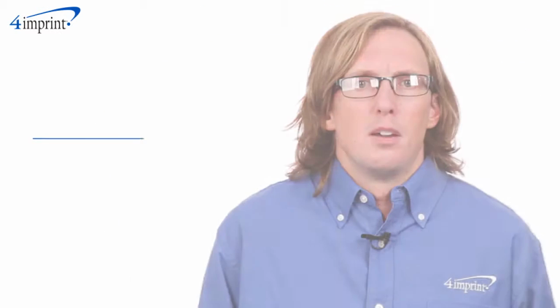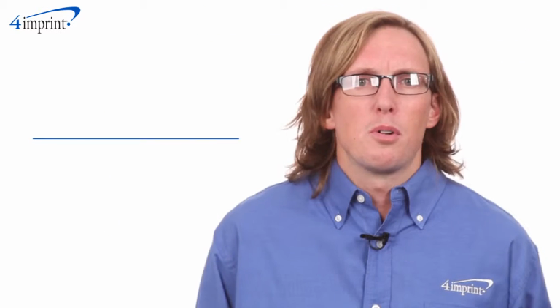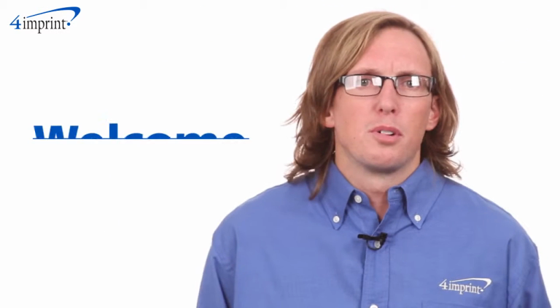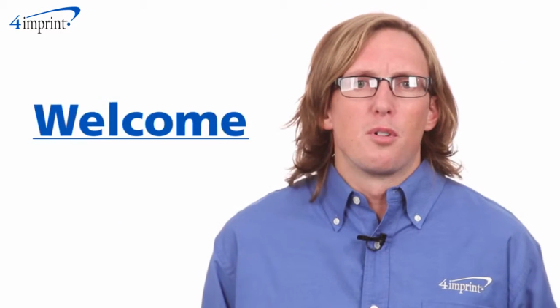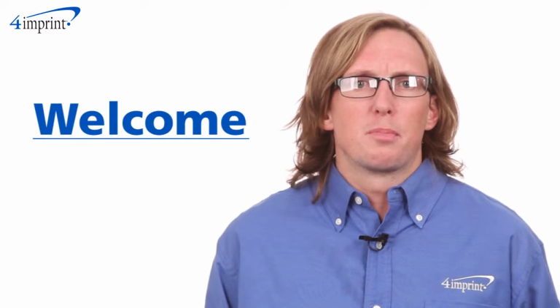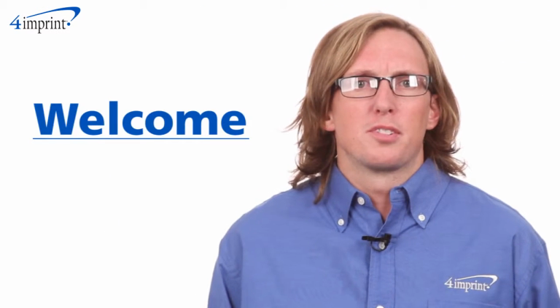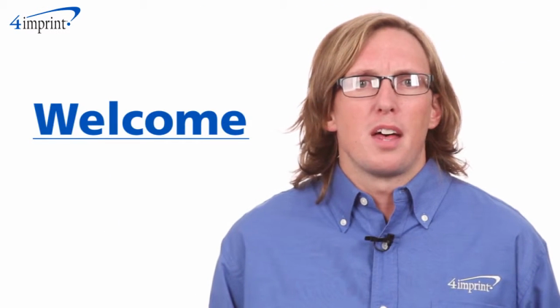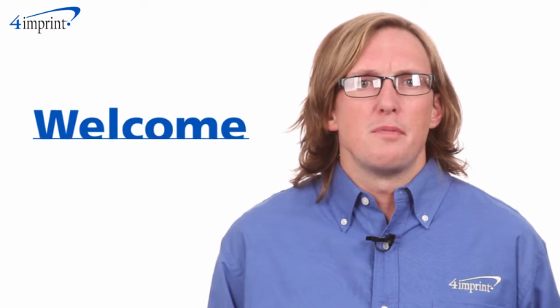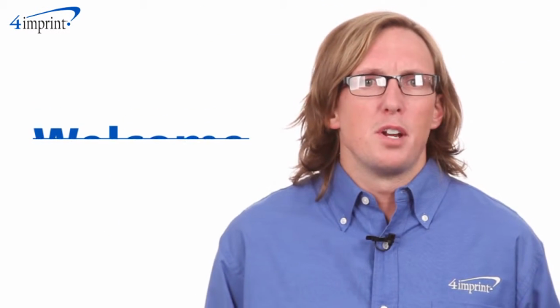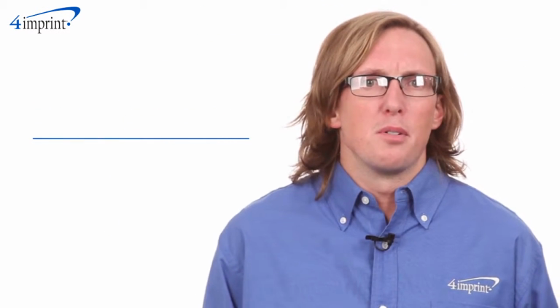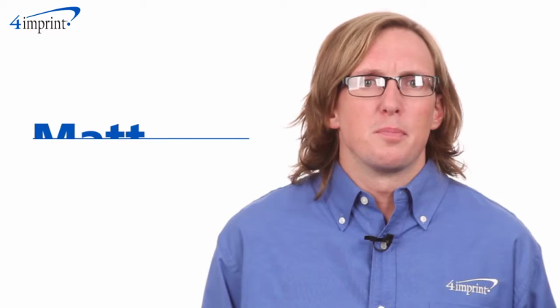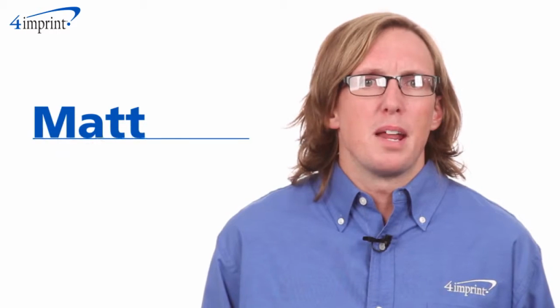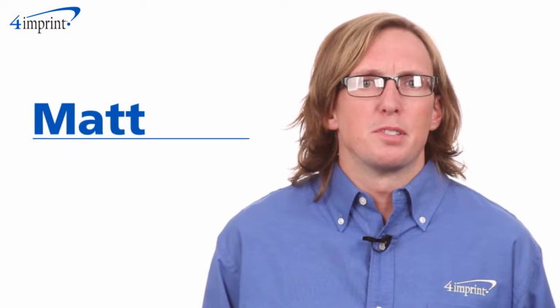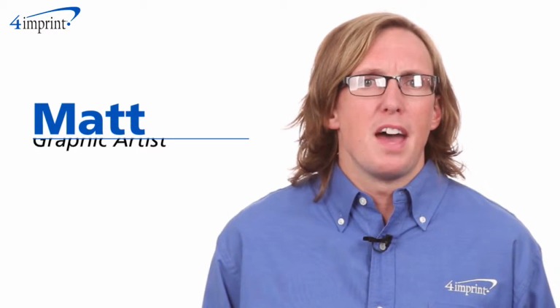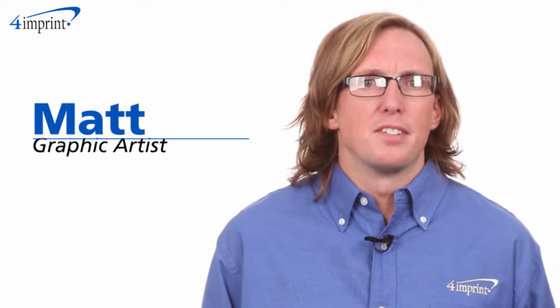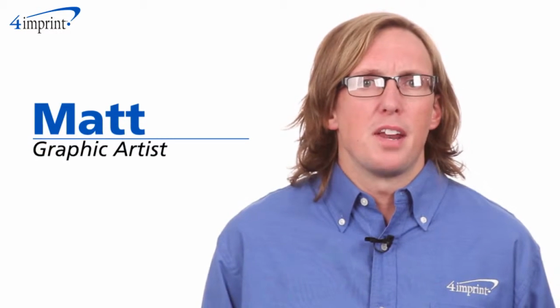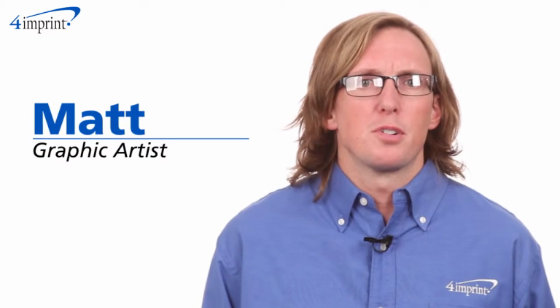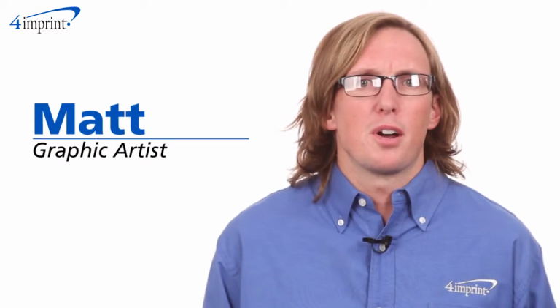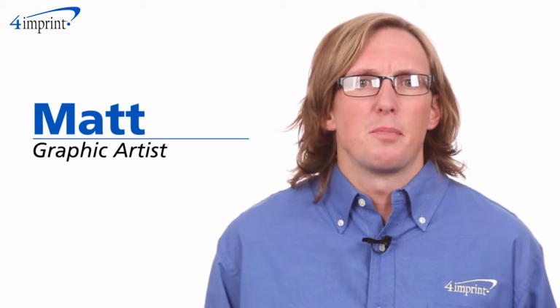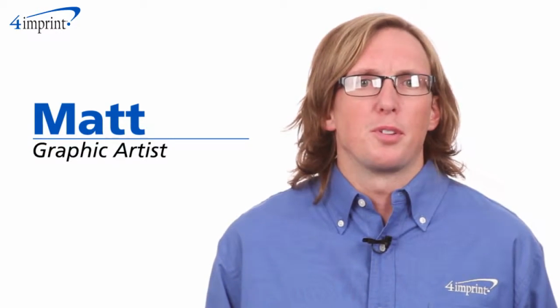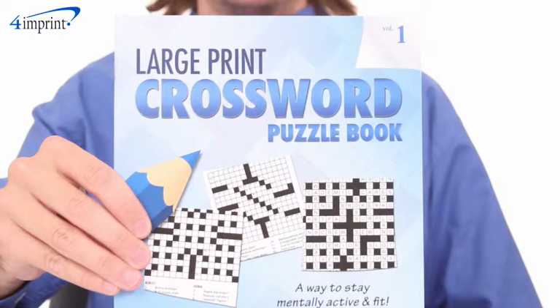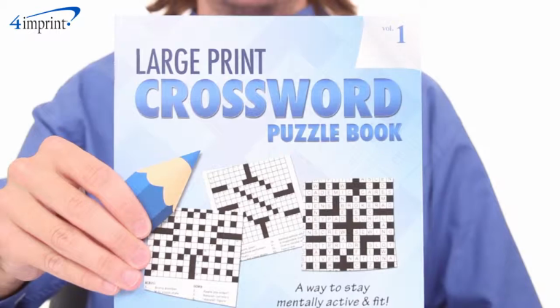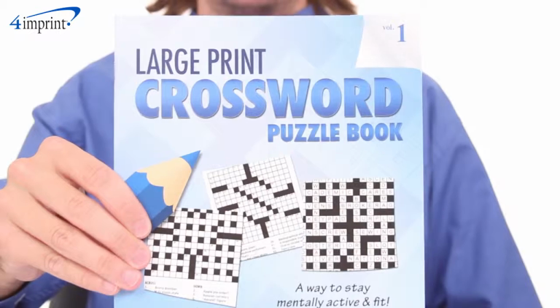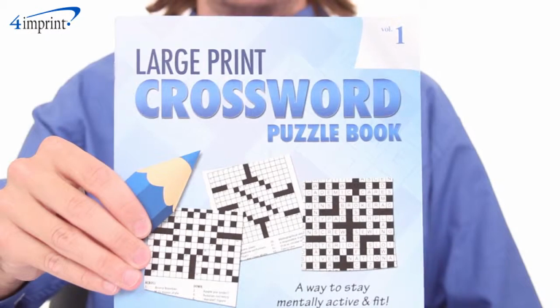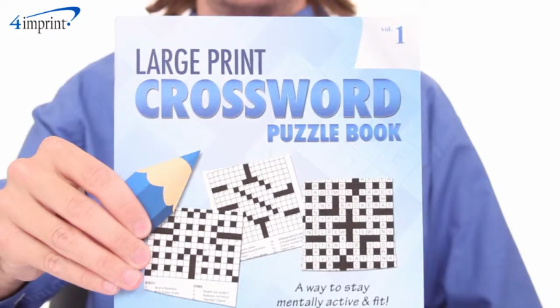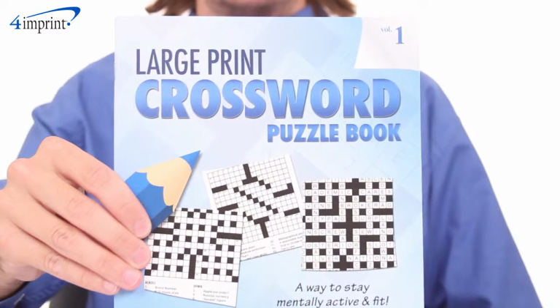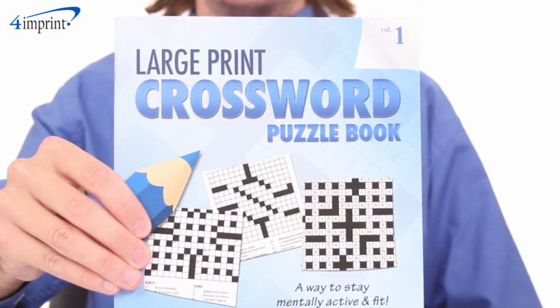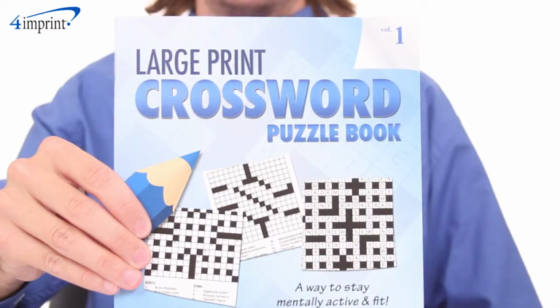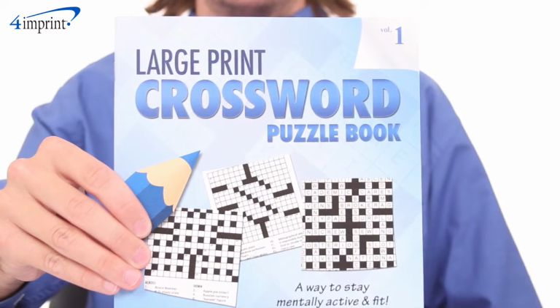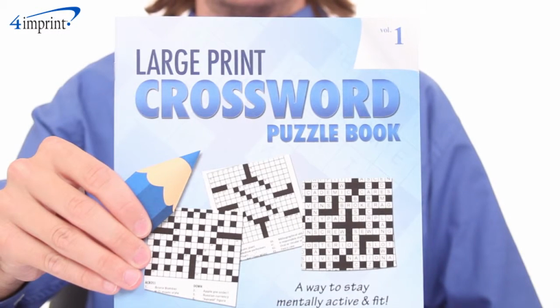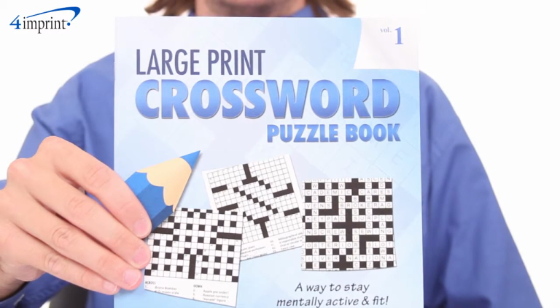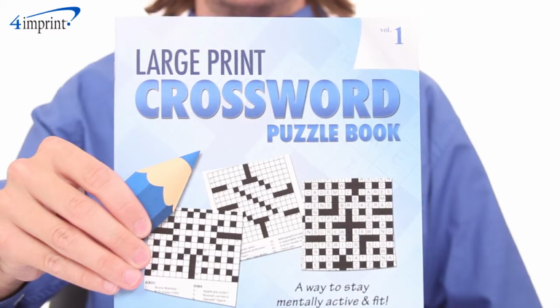Welcome to 4imprint's online videos. My name is Matt and today we're talking about the large print crossword puzzle book.